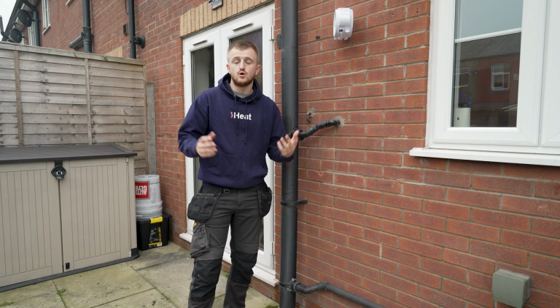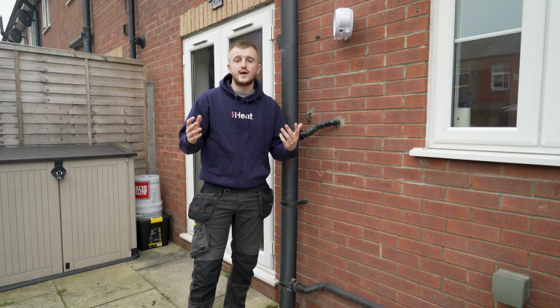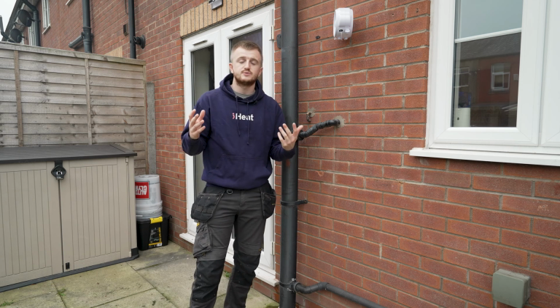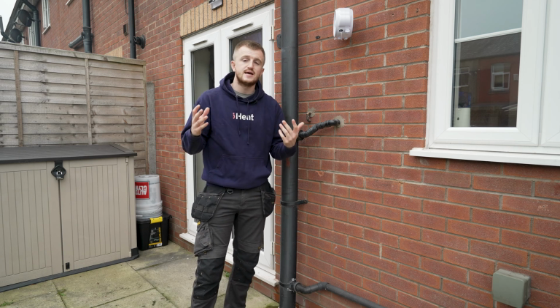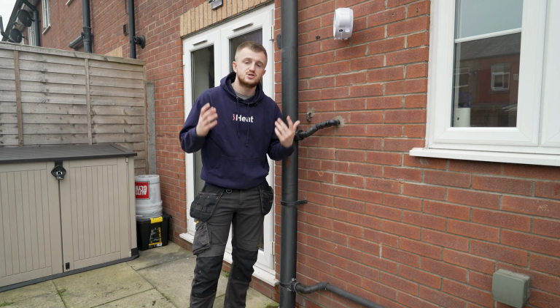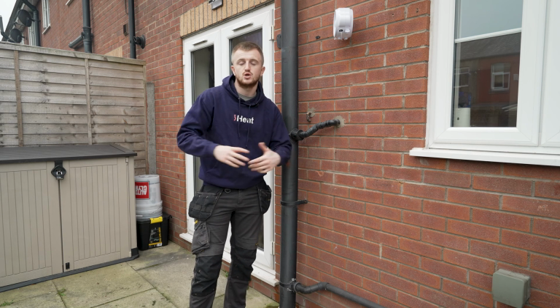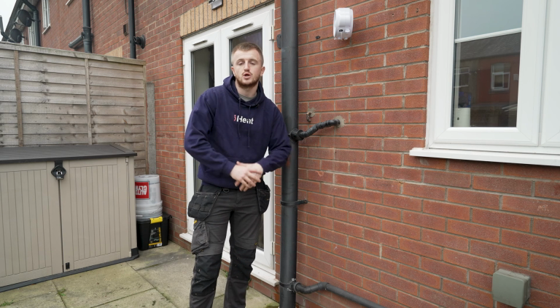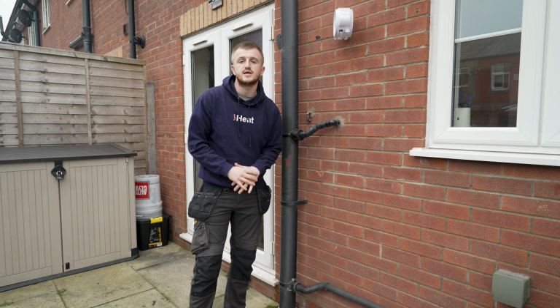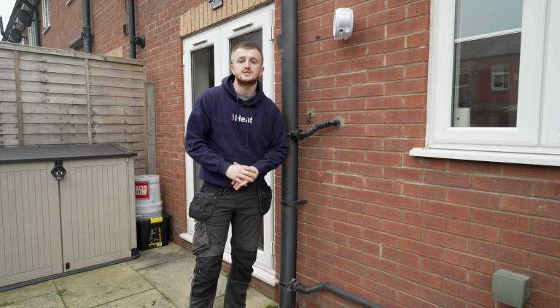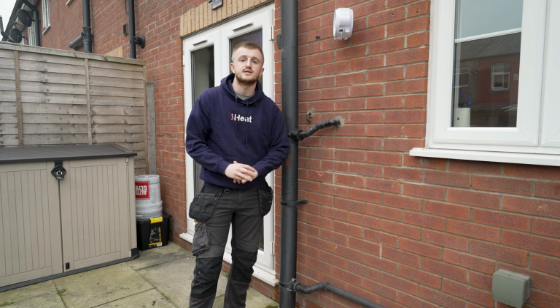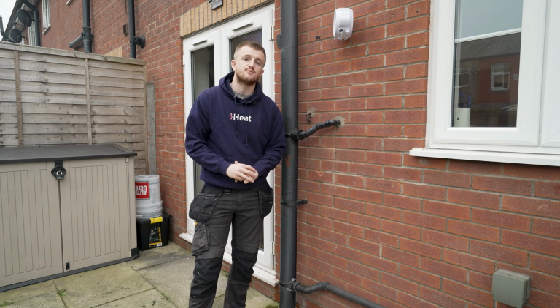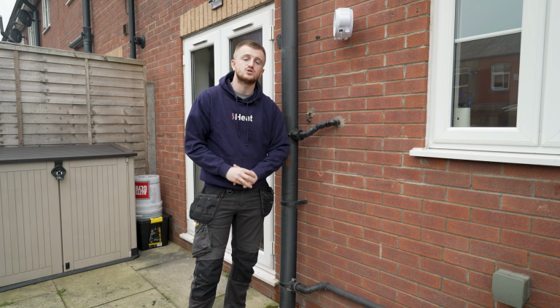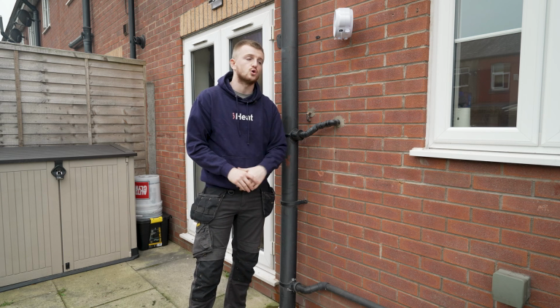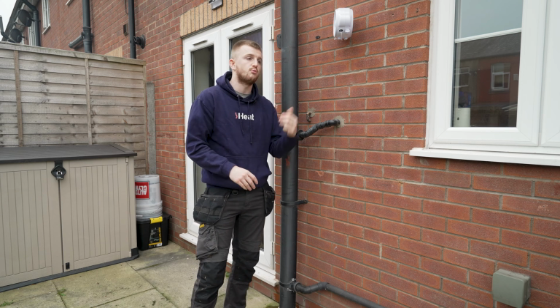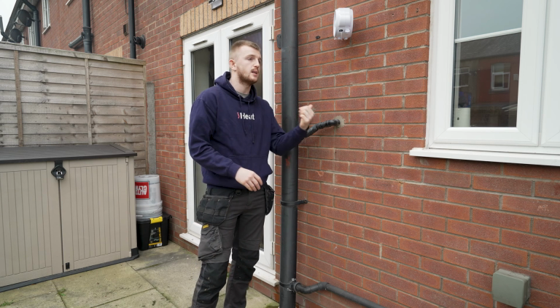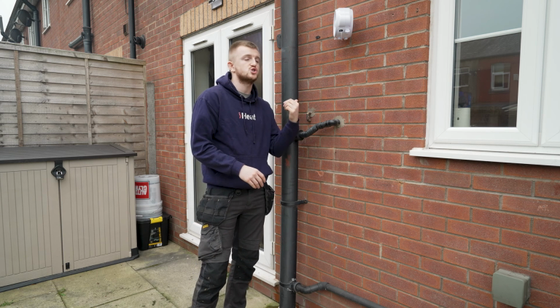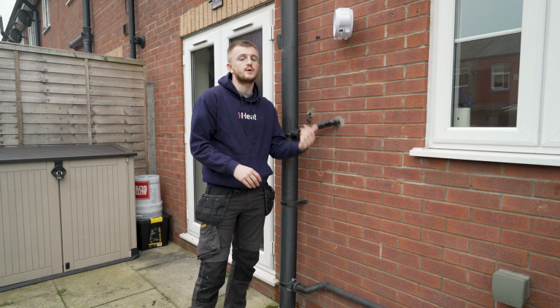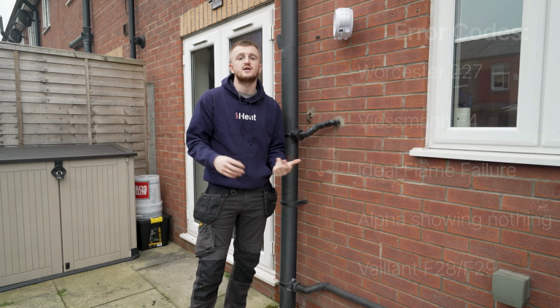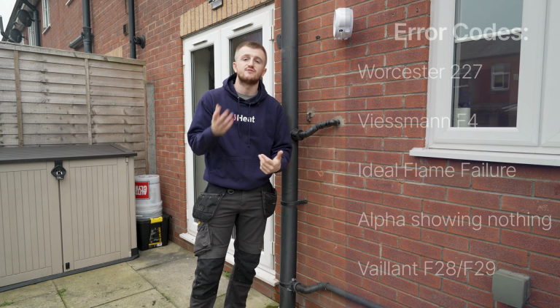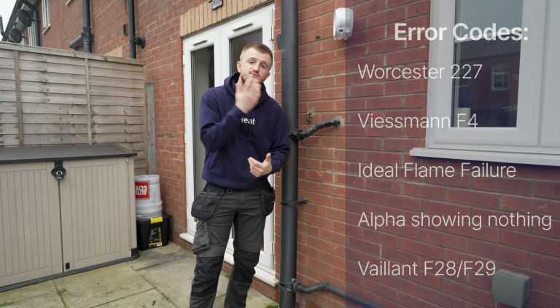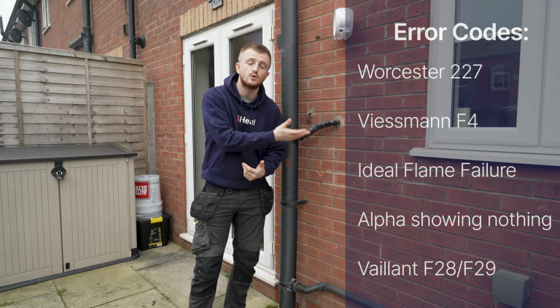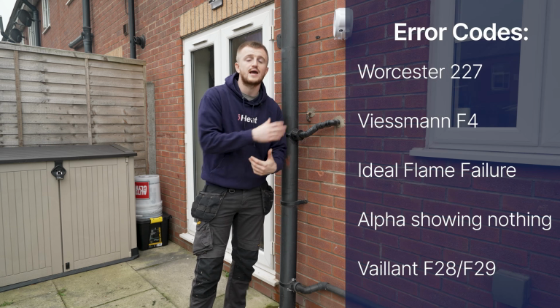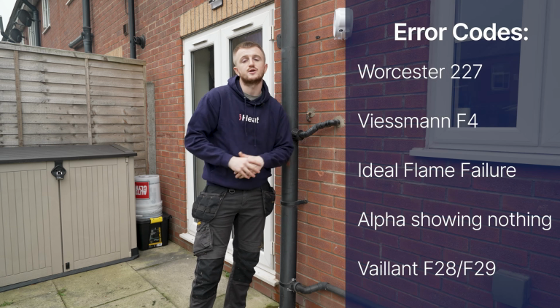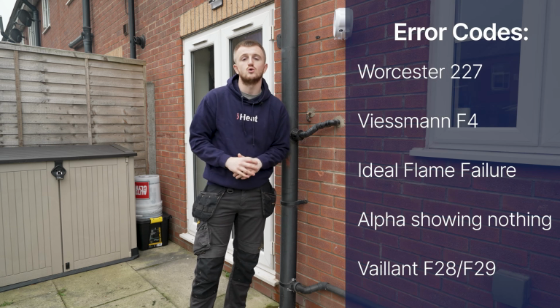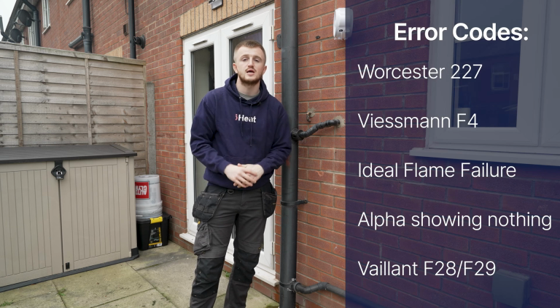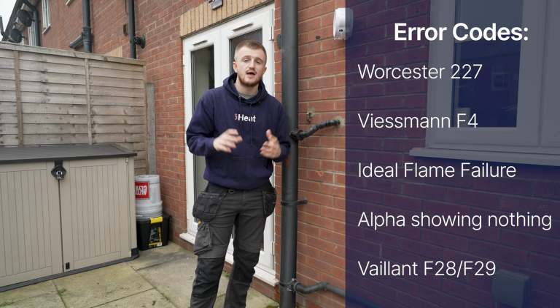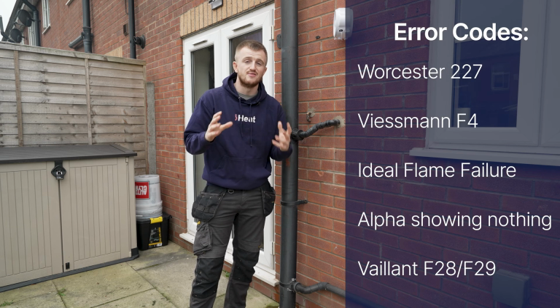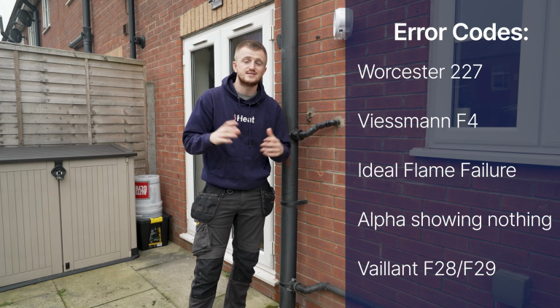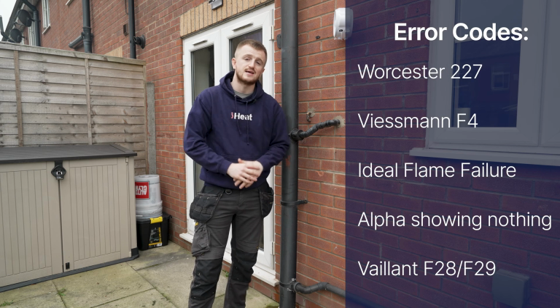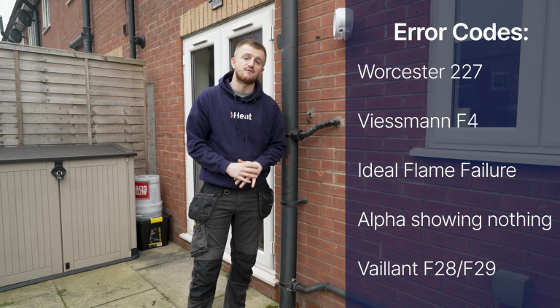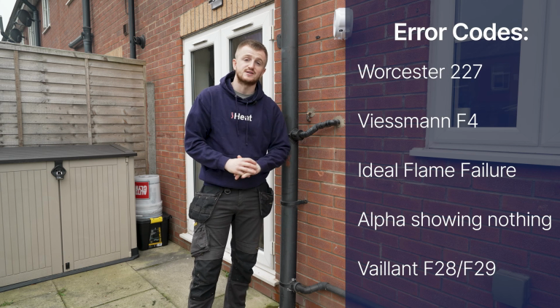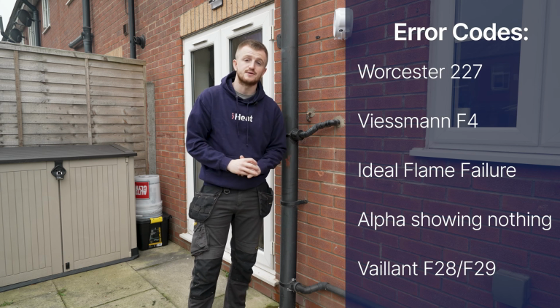If you're waking up today and checking your condensate to see if it is frozen, or your boiler is showing any of the following error codes, this is how to fix it.